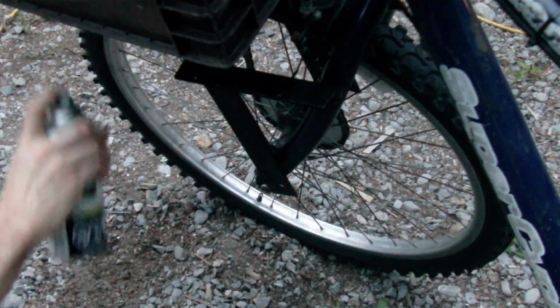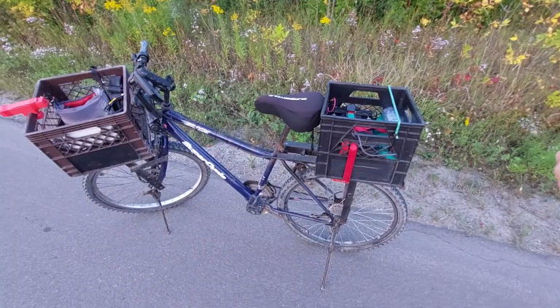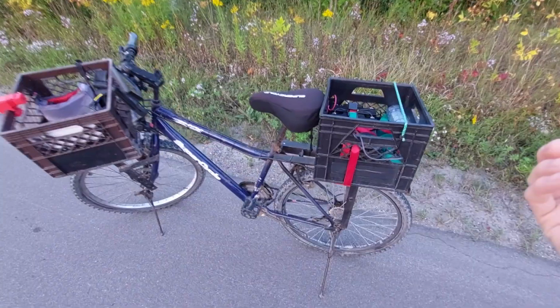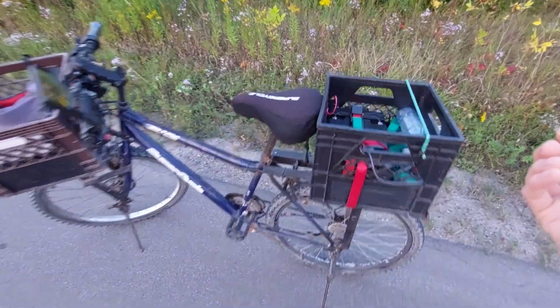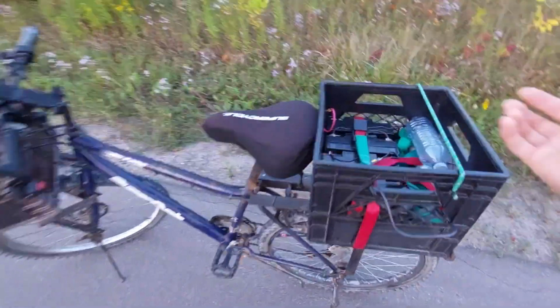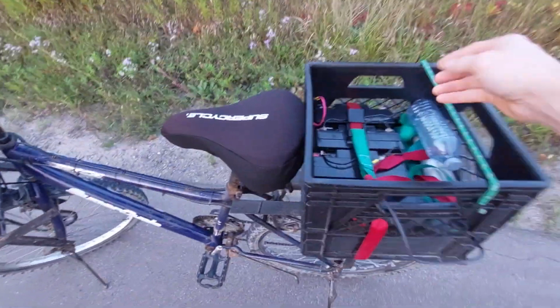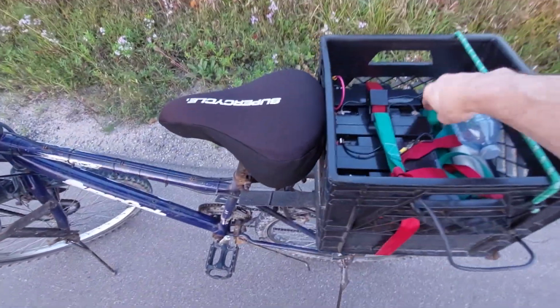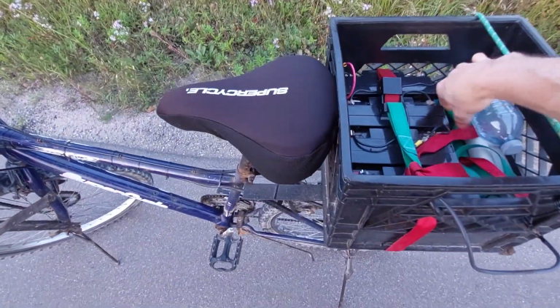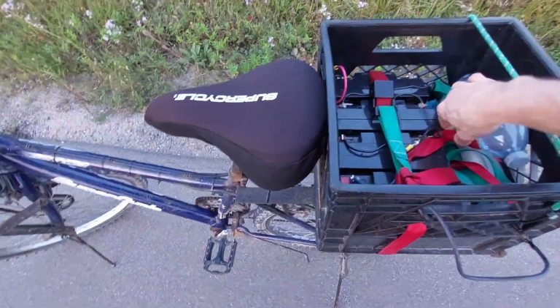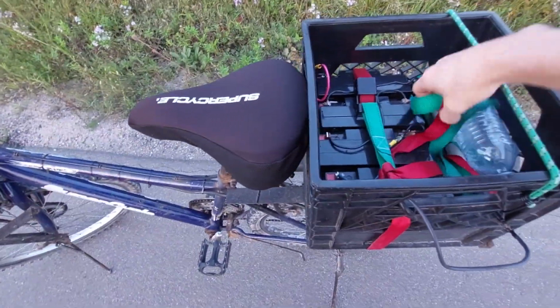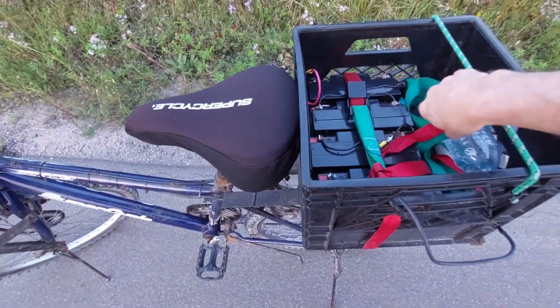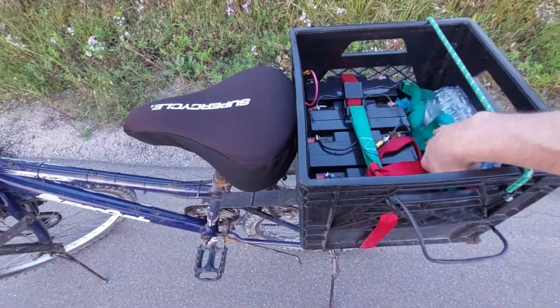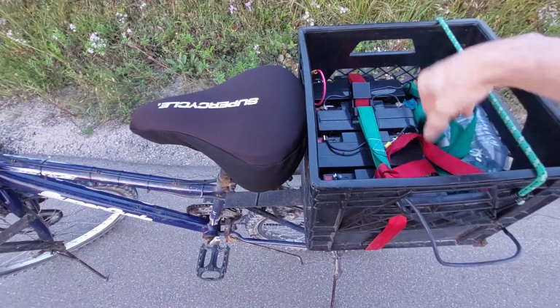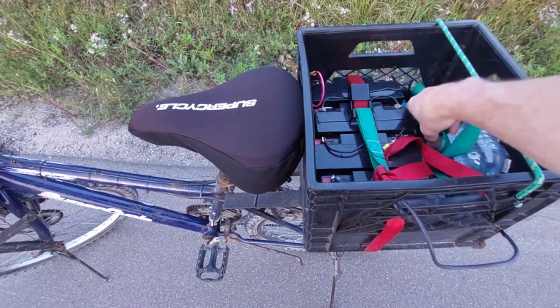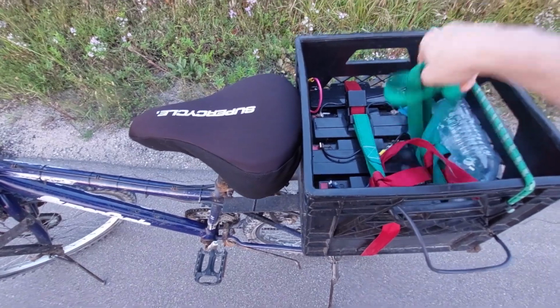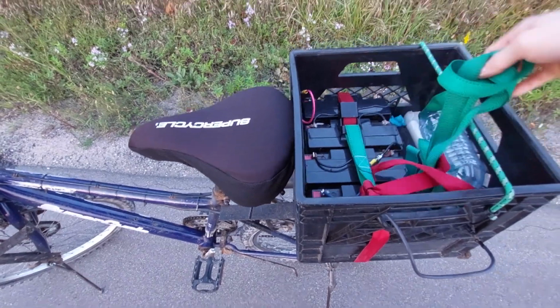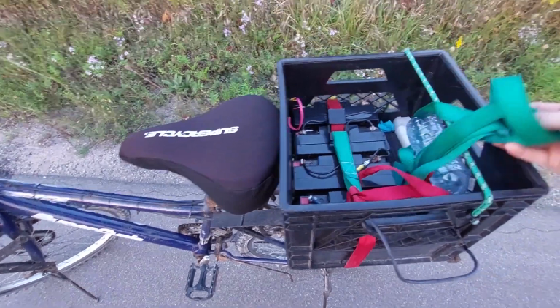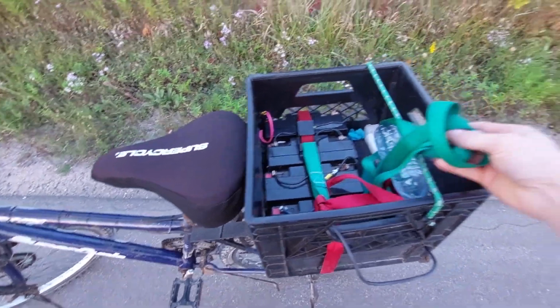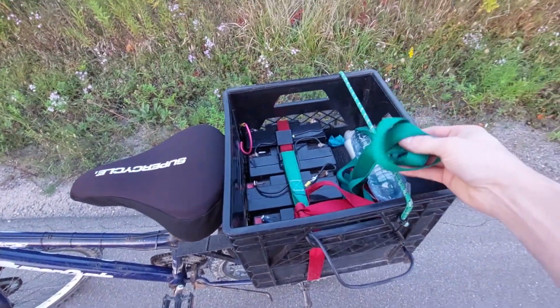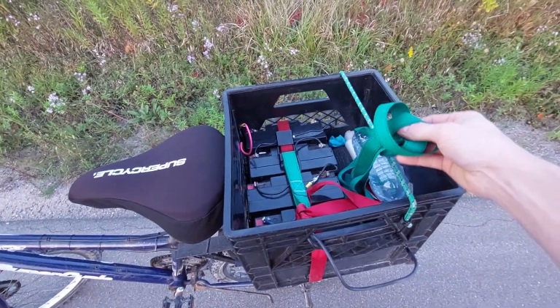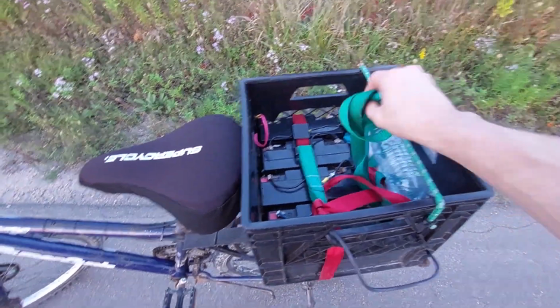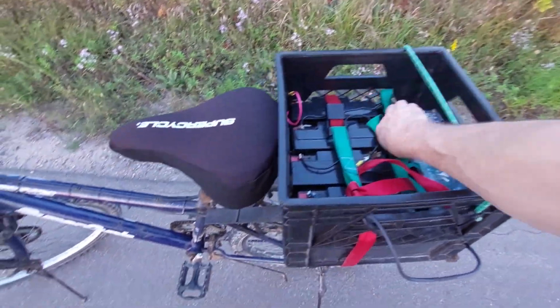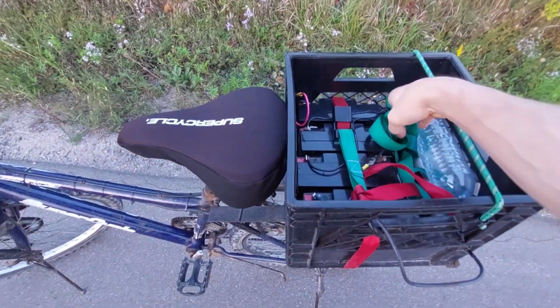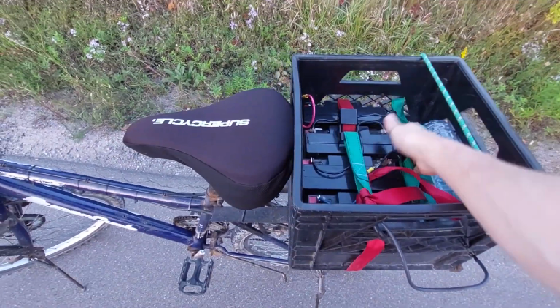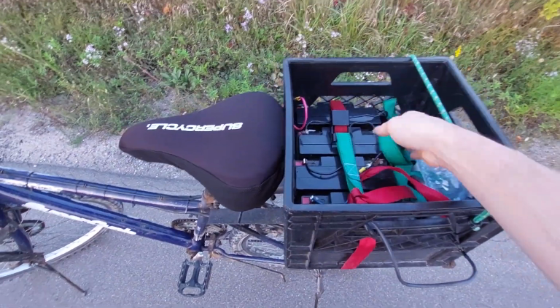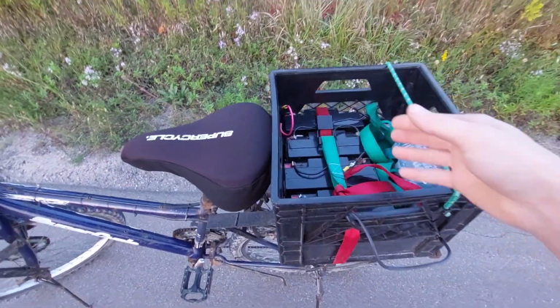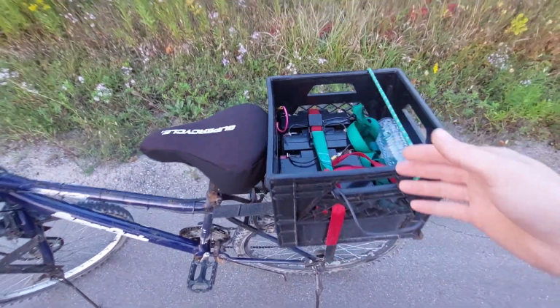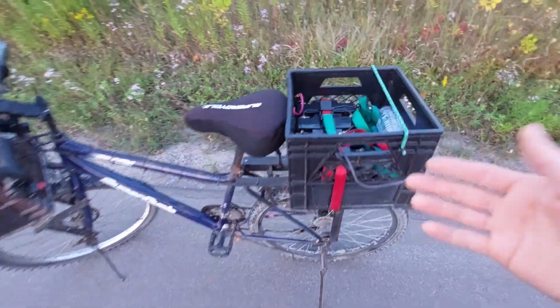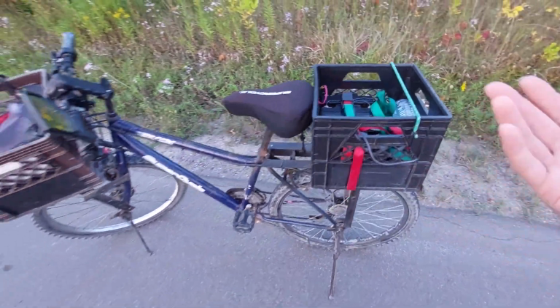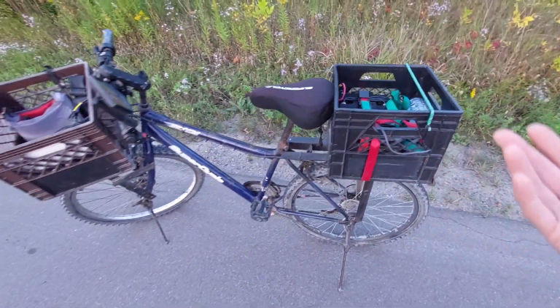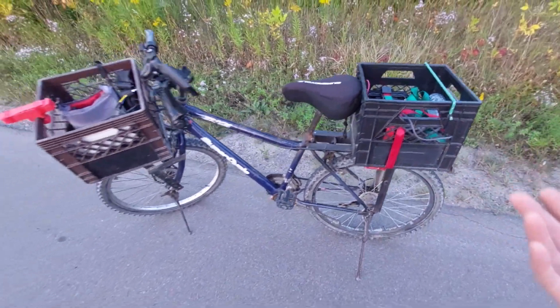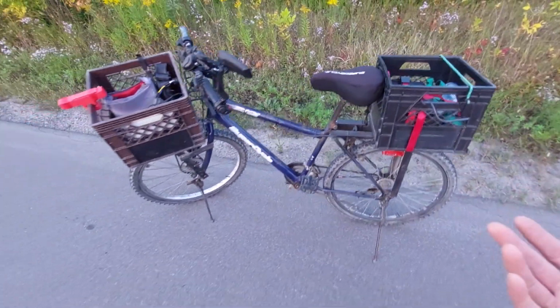I've been pulling people with it — so if we're going on a long trip I put the strap out and I can tow people if their batteries go dead.